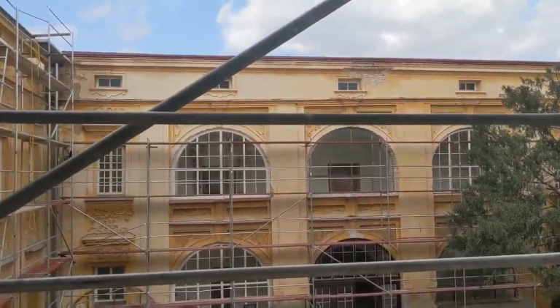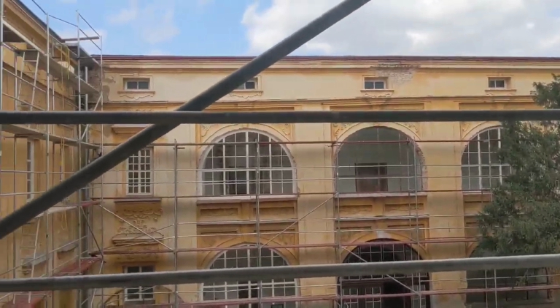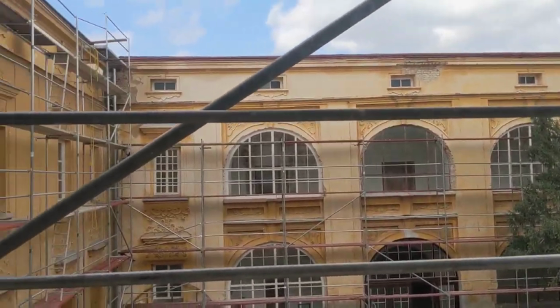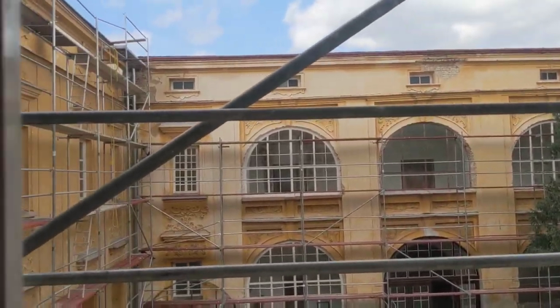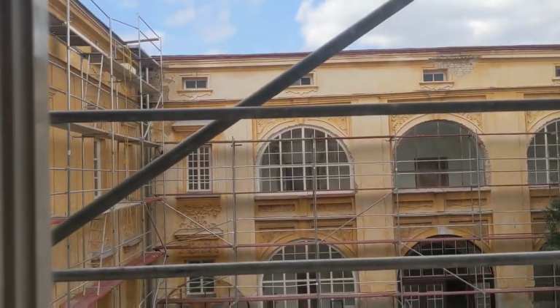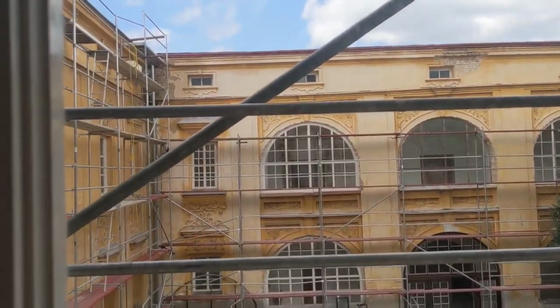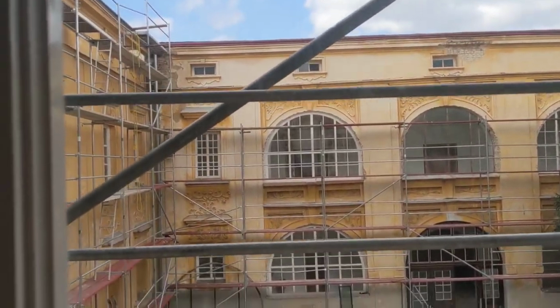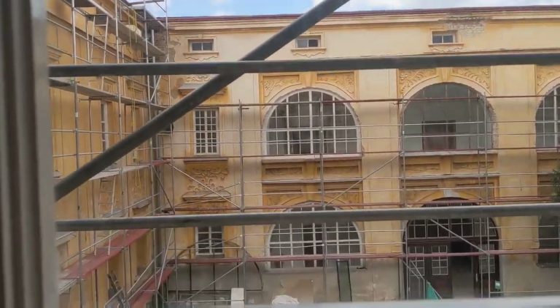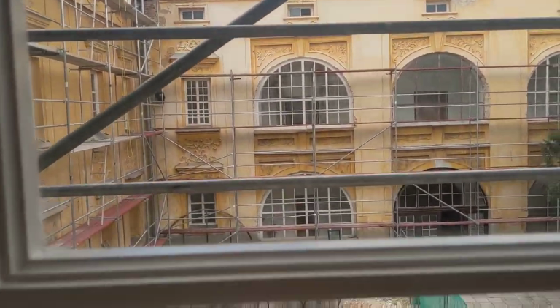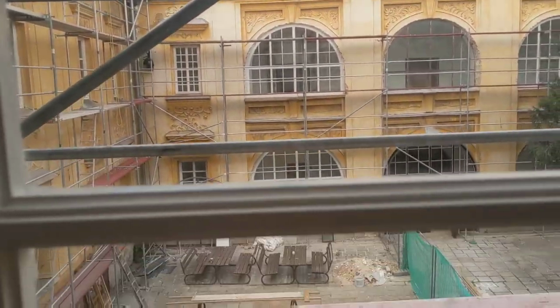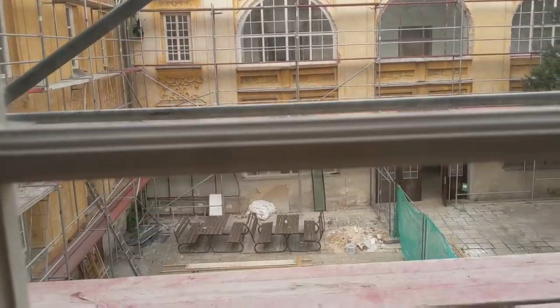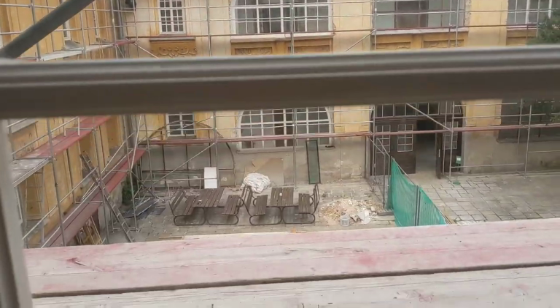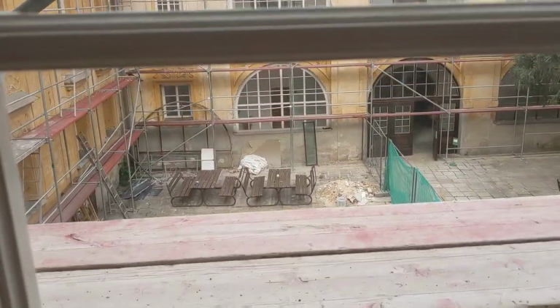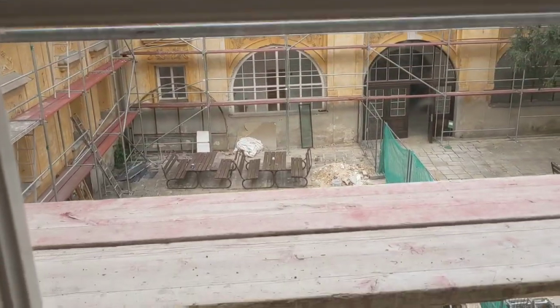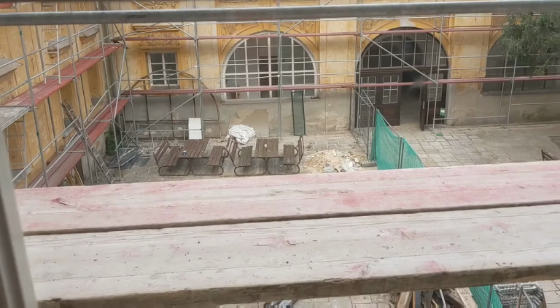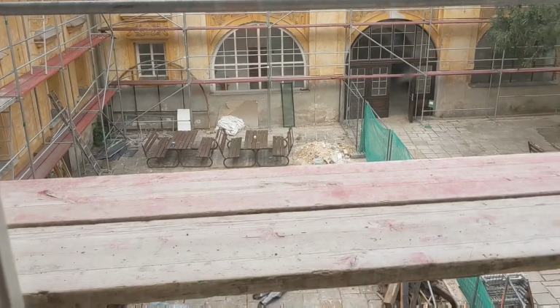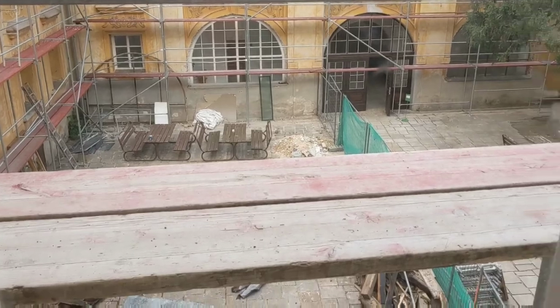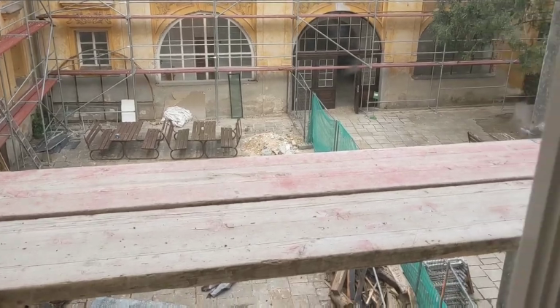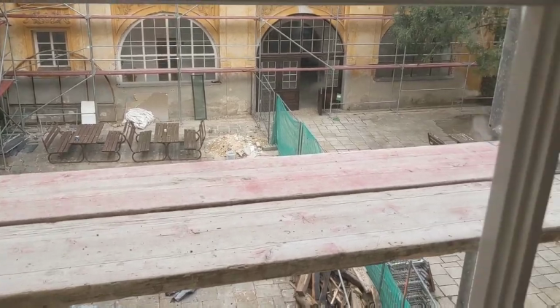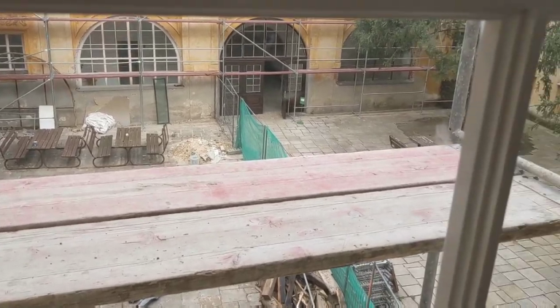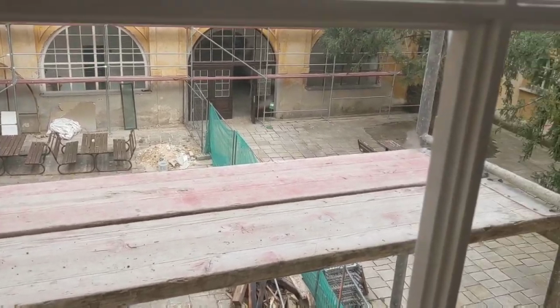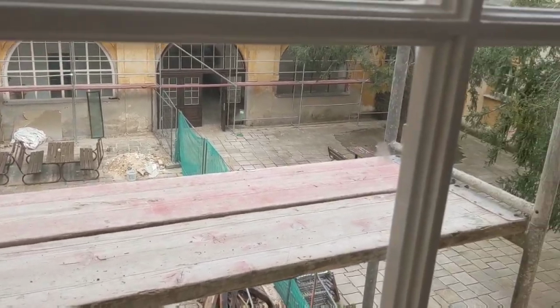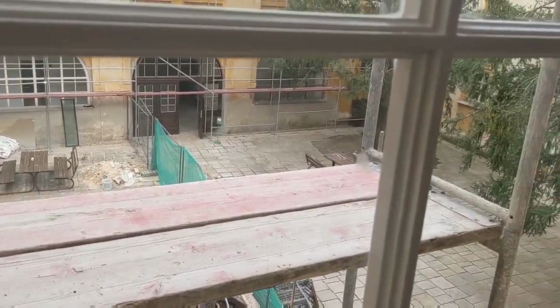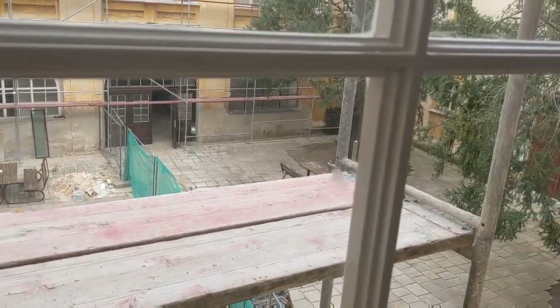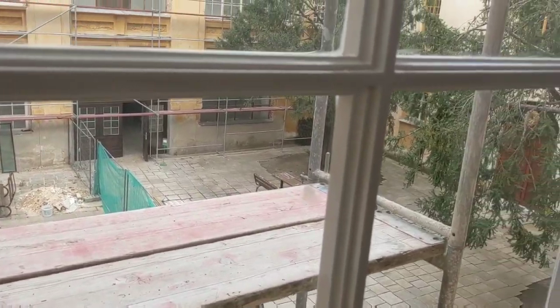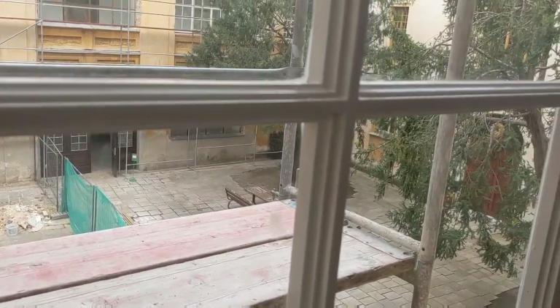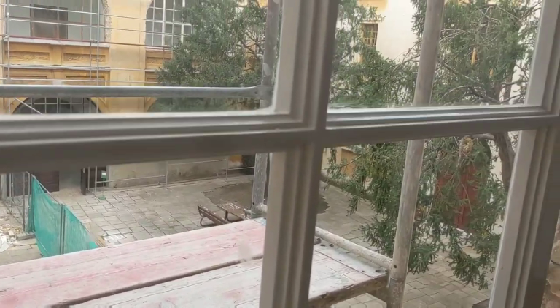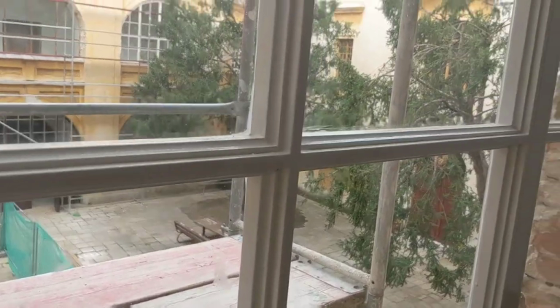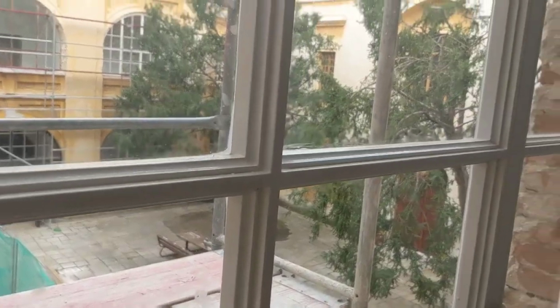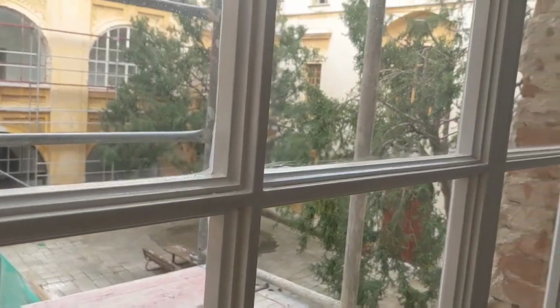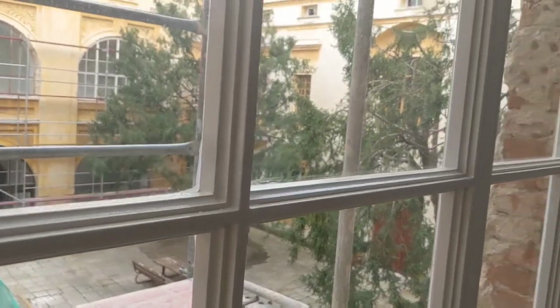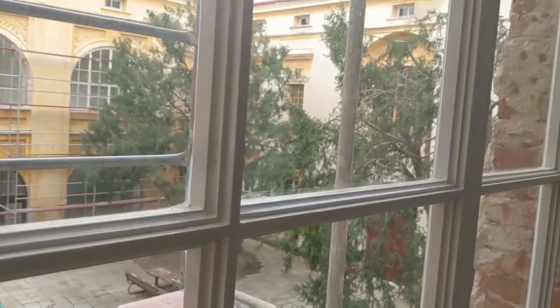It's the courtyard, but you can see there's a lot of construction. Half of it is closed off.